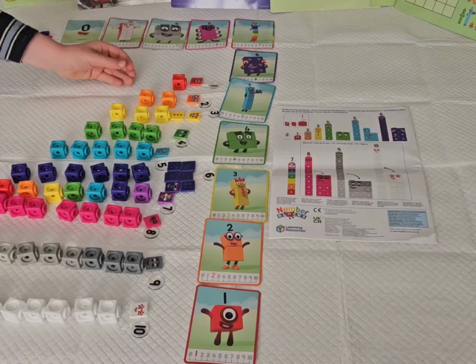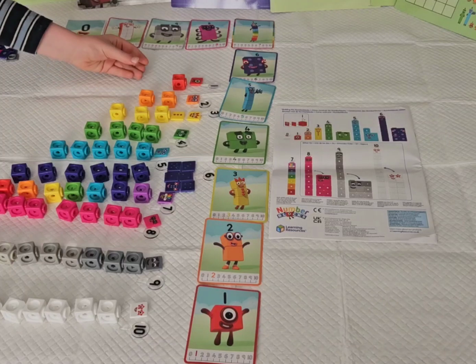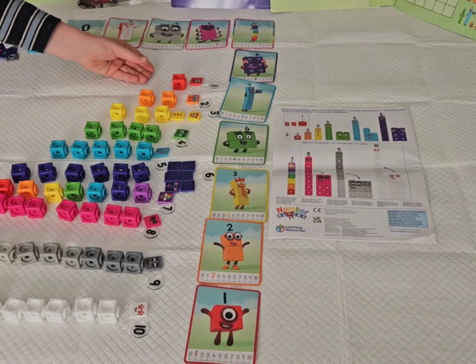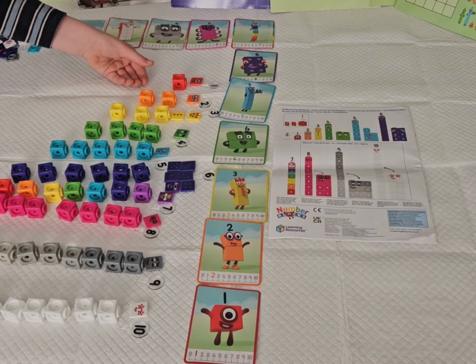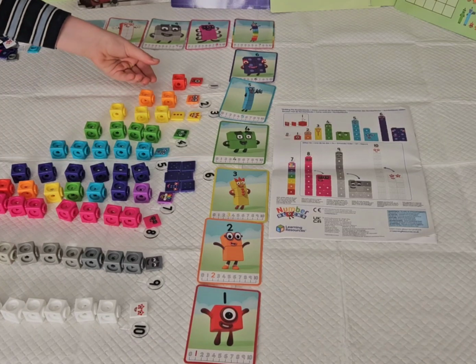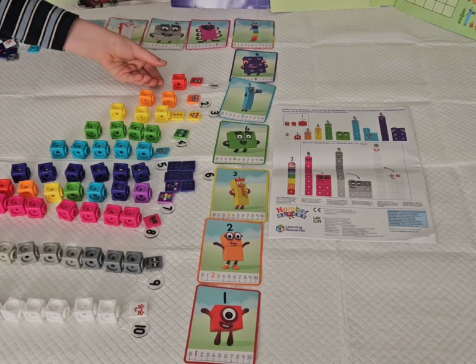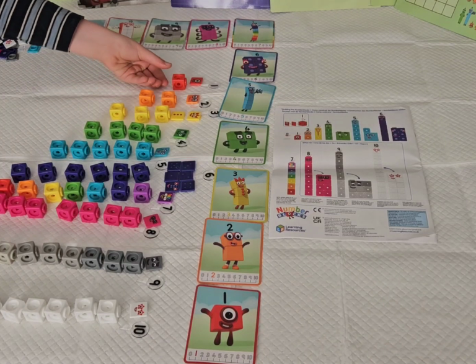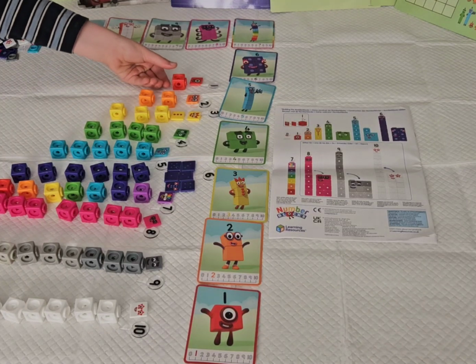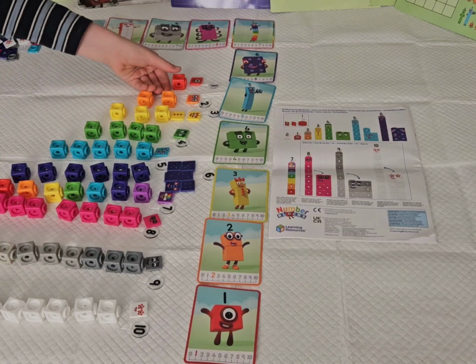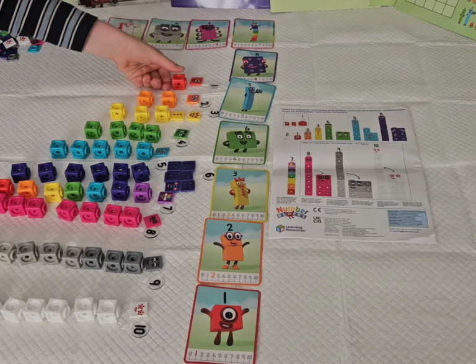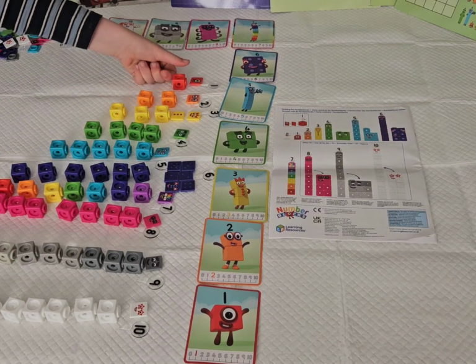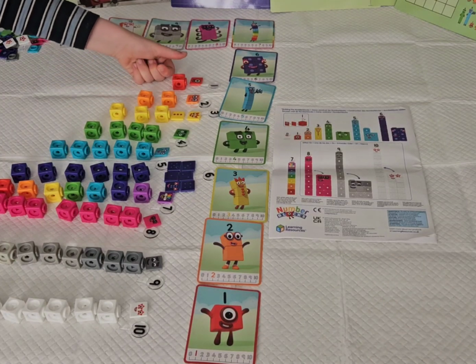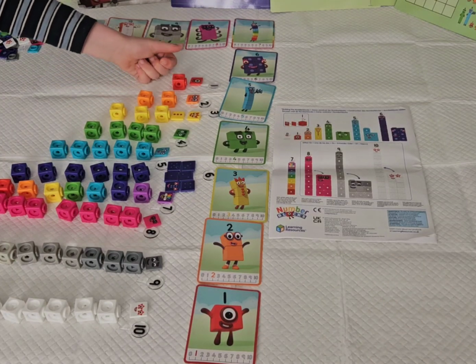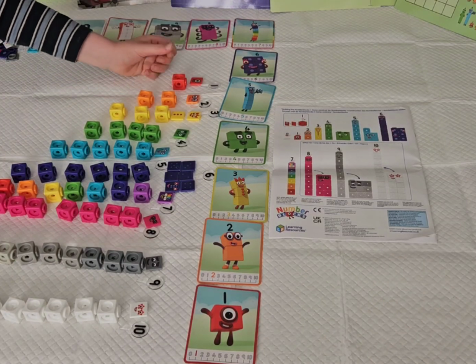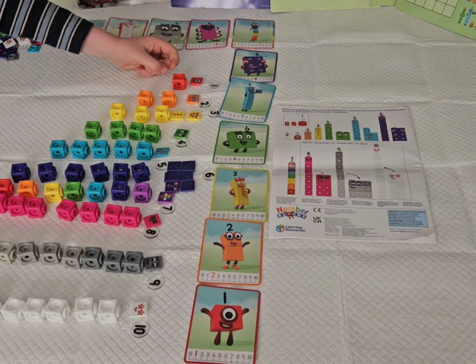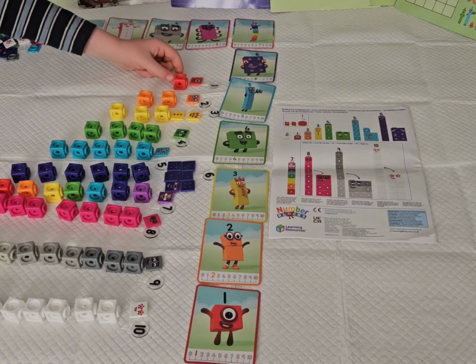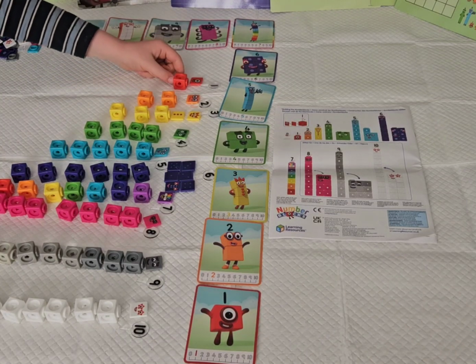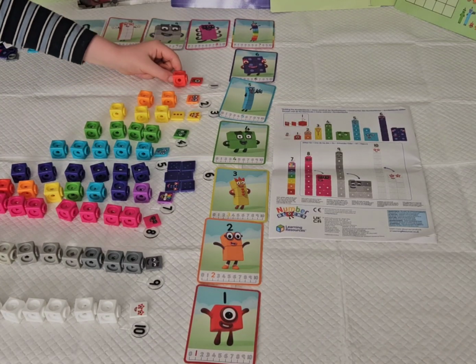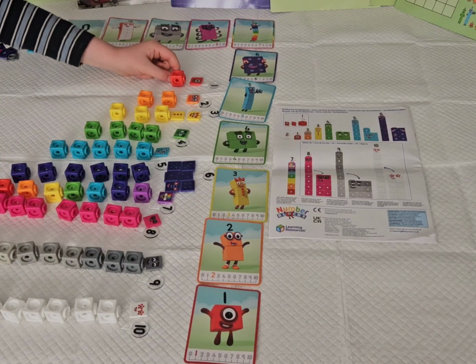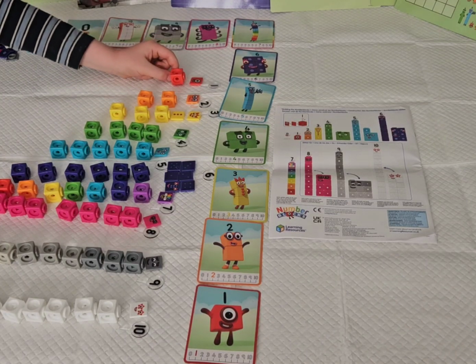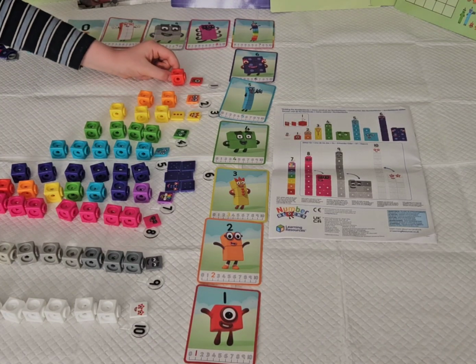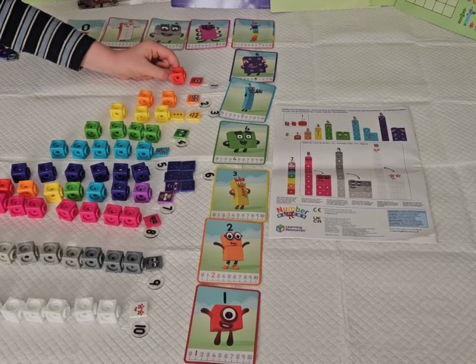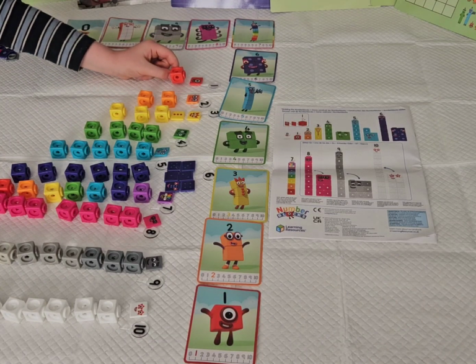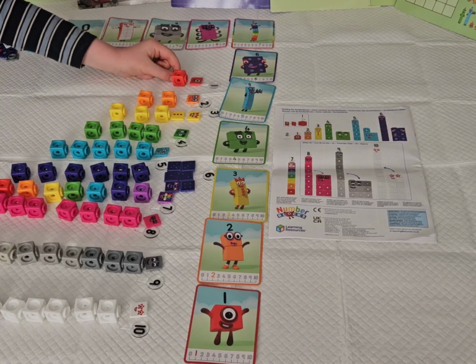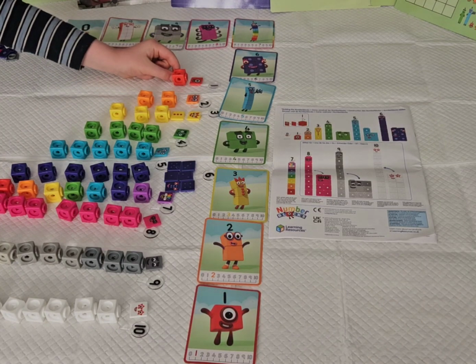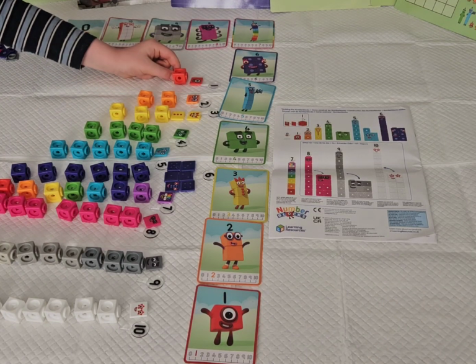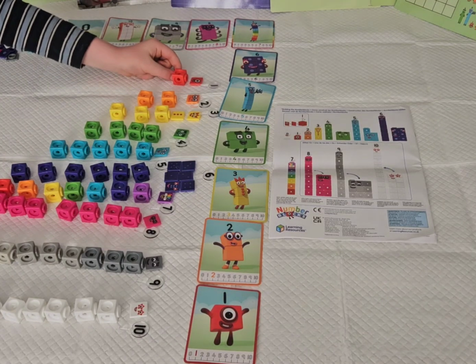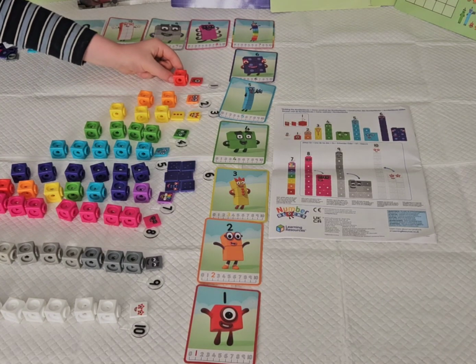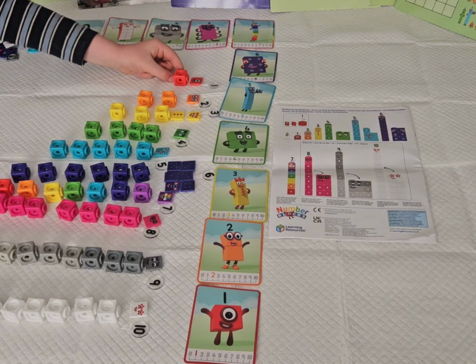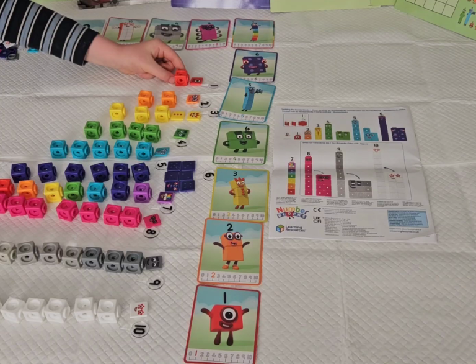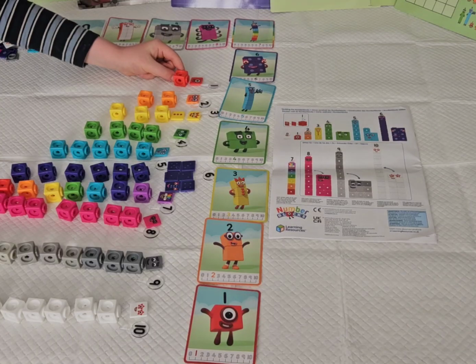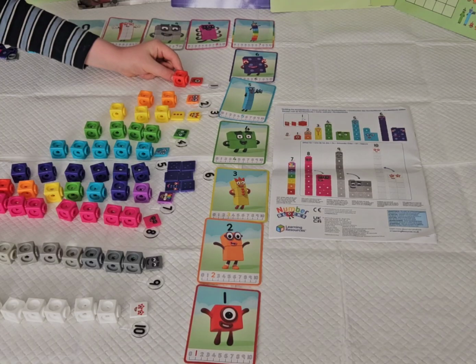Hello lovely friends. Today let's build and count number blocks from 1 to 10.